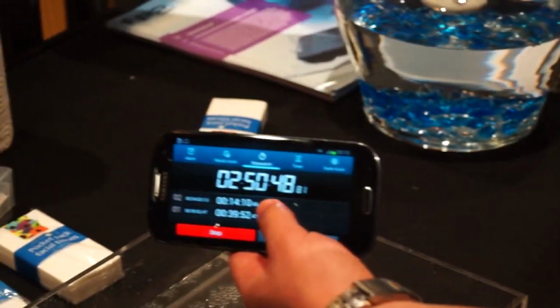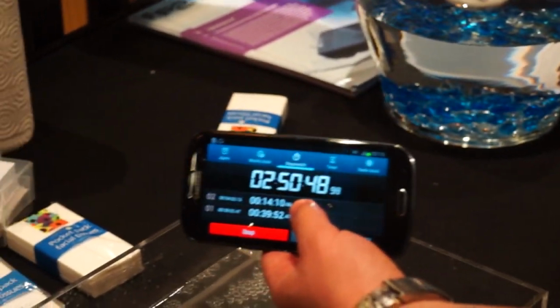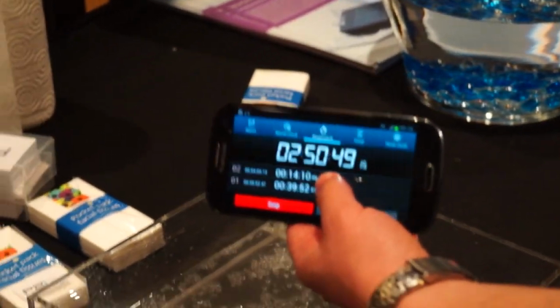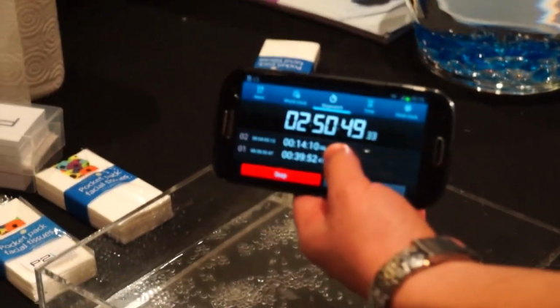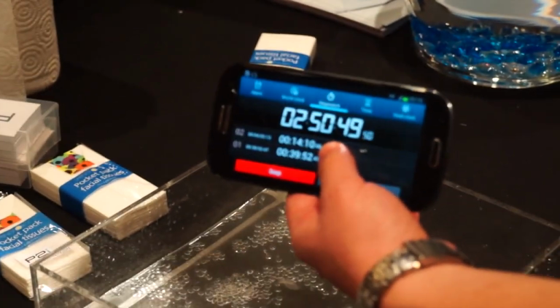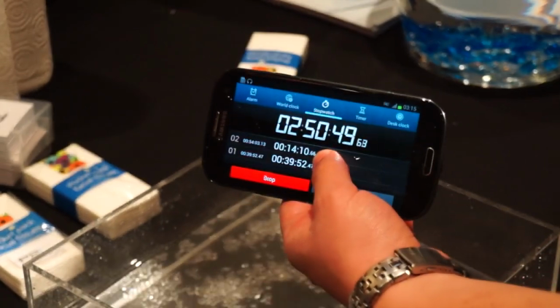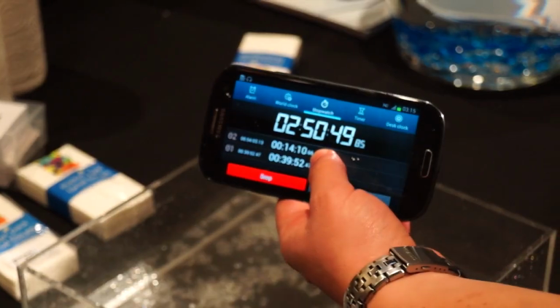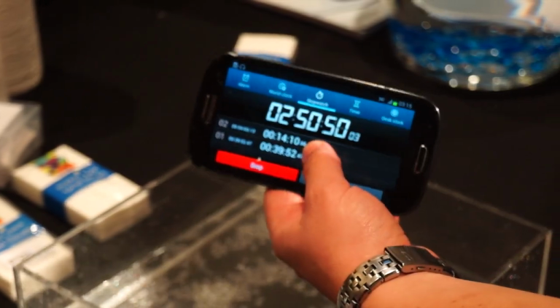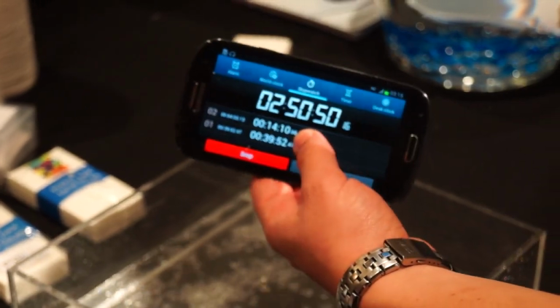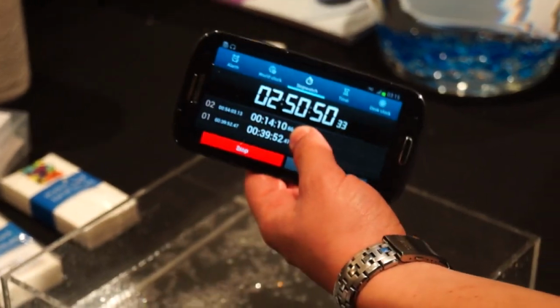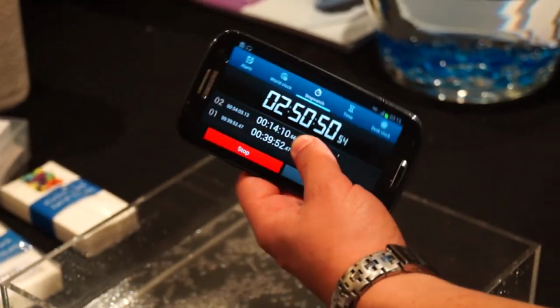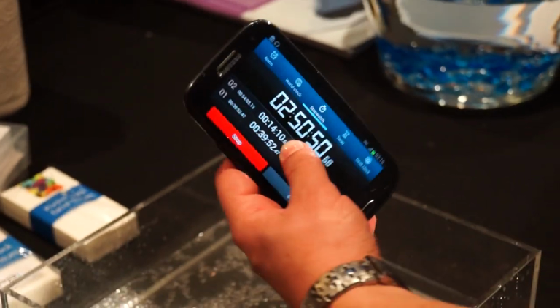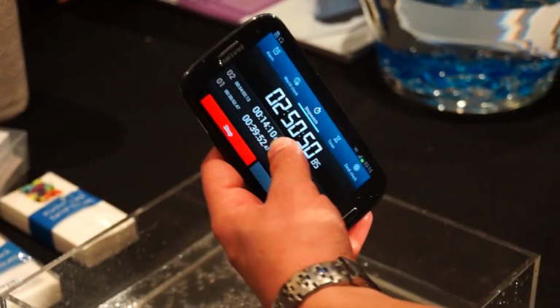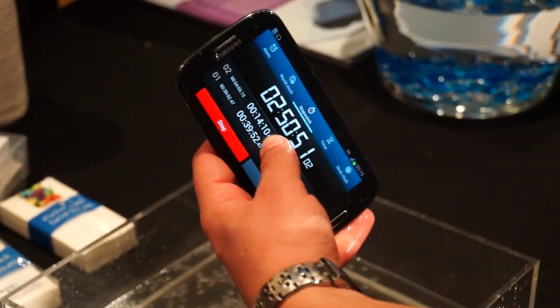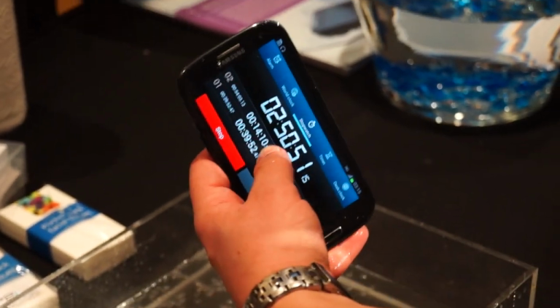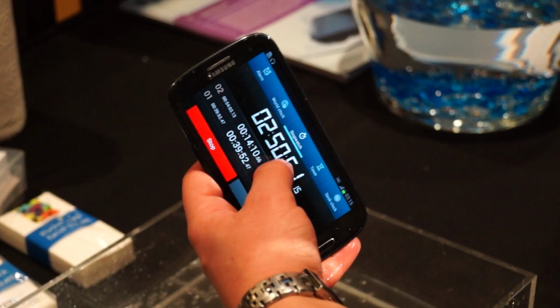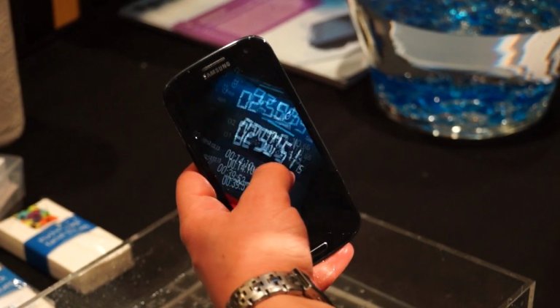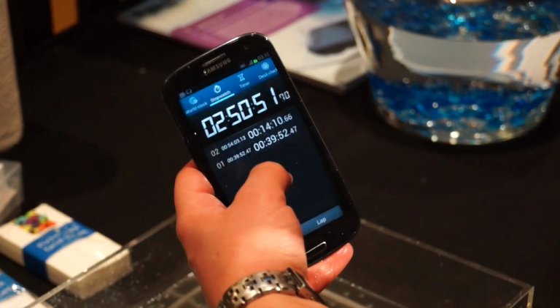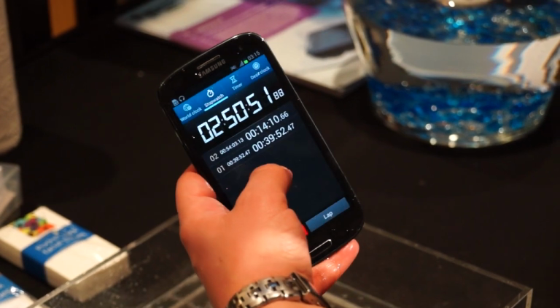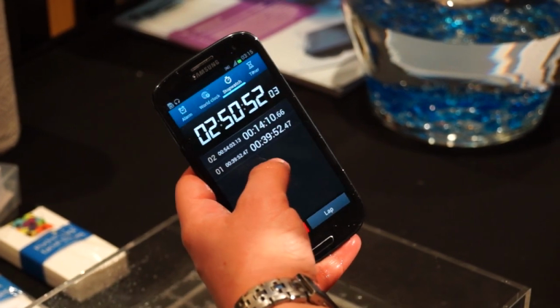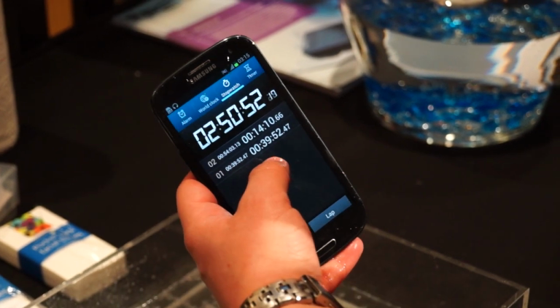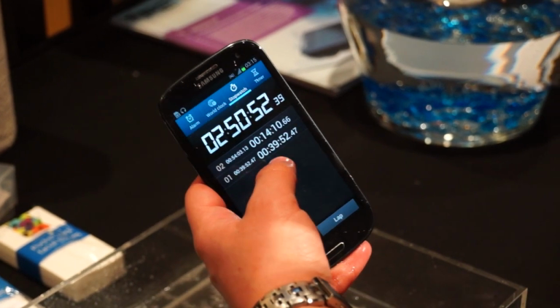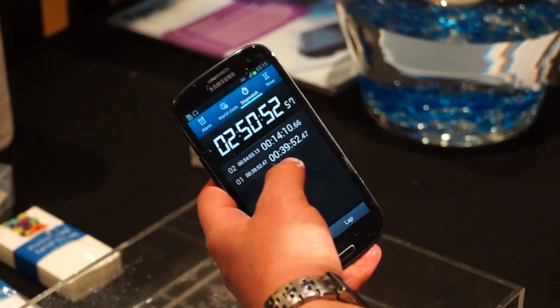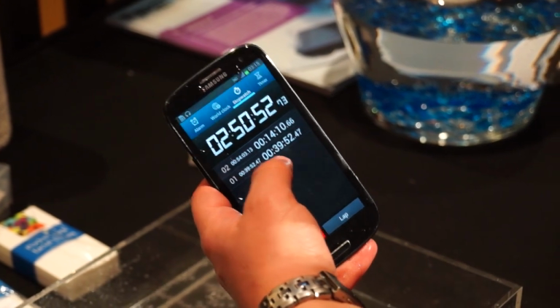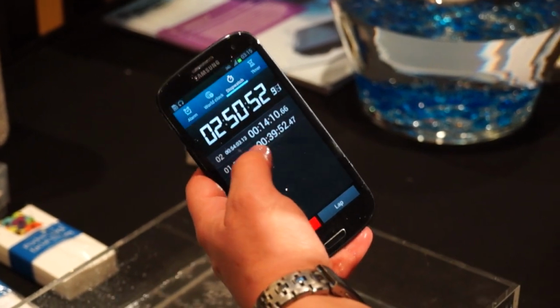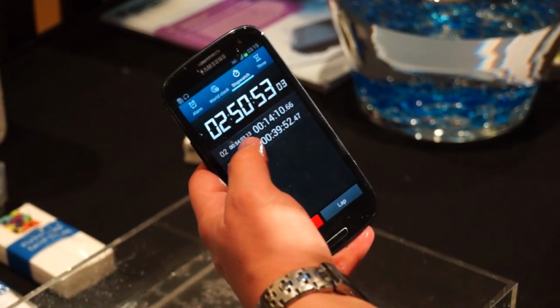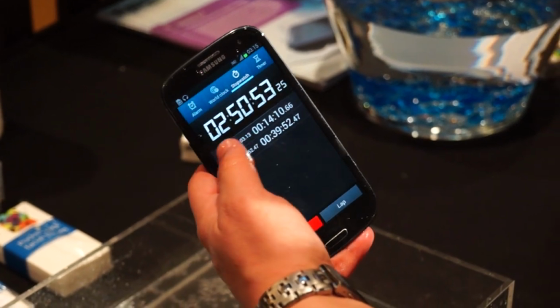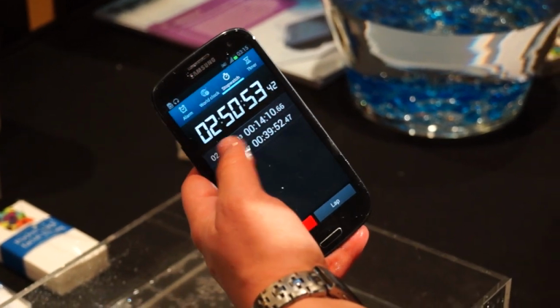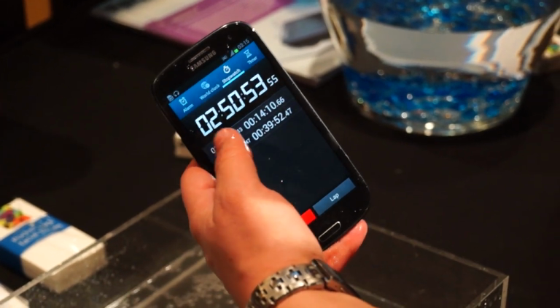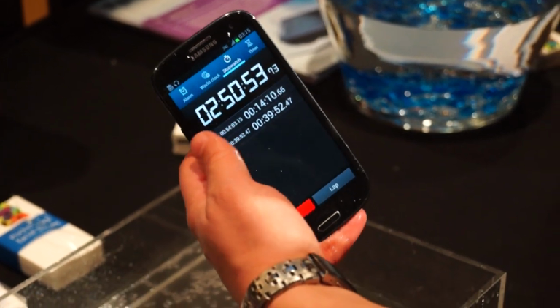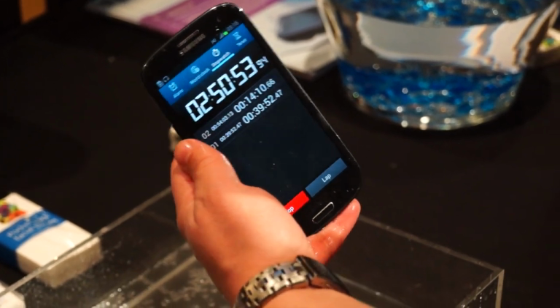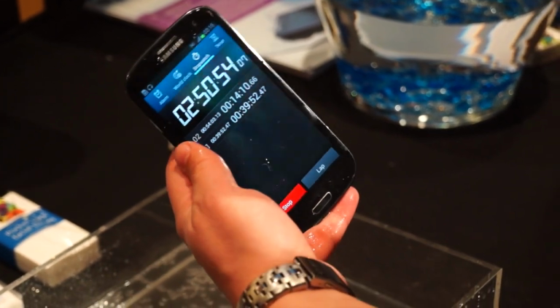The Galaxy S3 has now been in water for 3 hours — same standard treatment applied, still functioning.